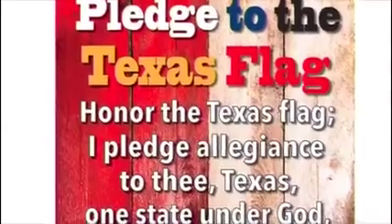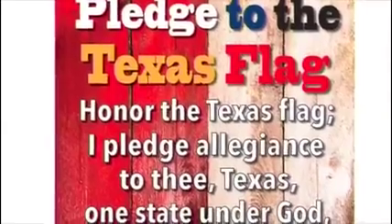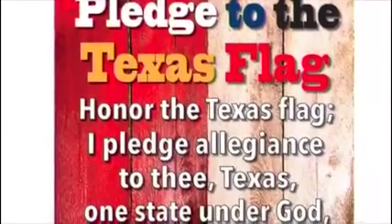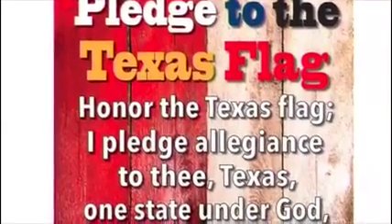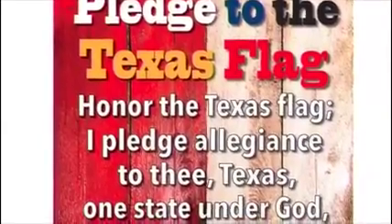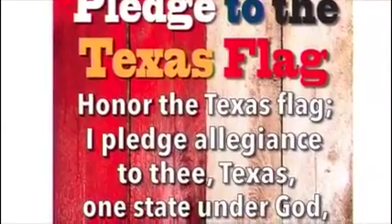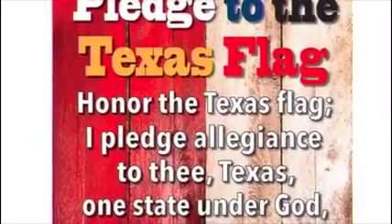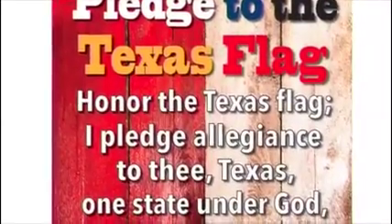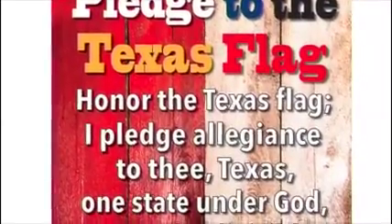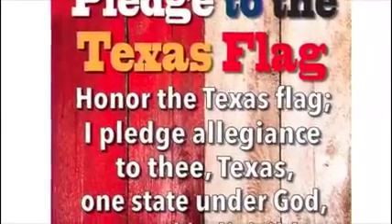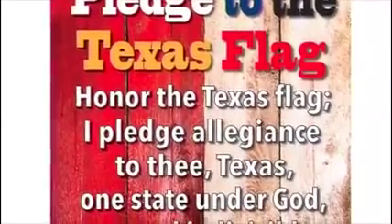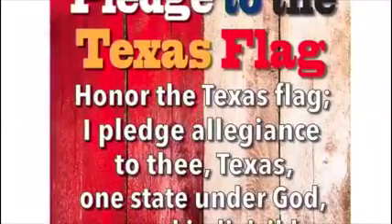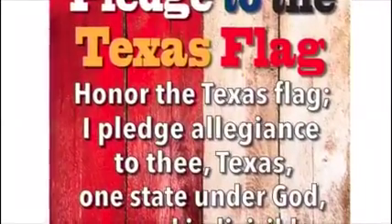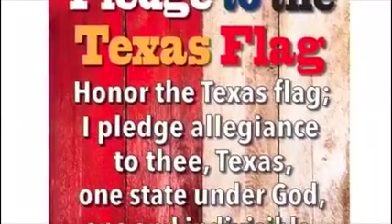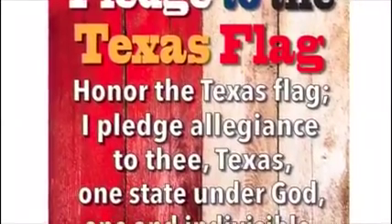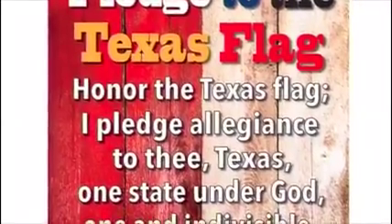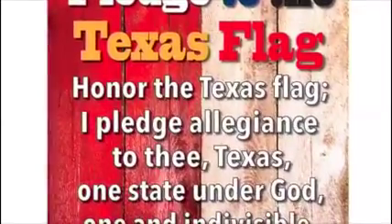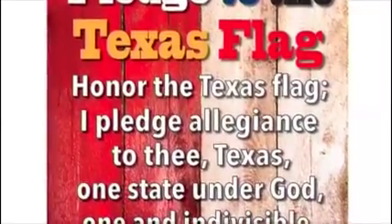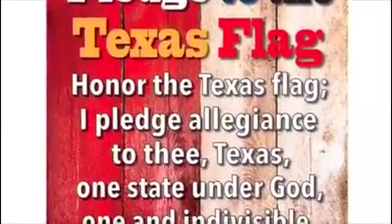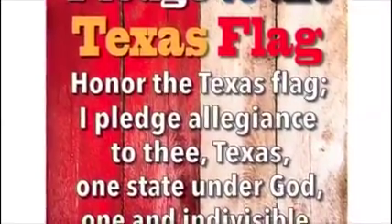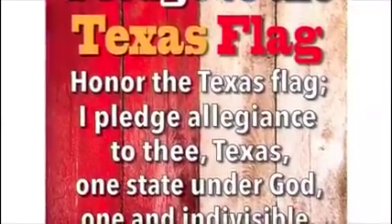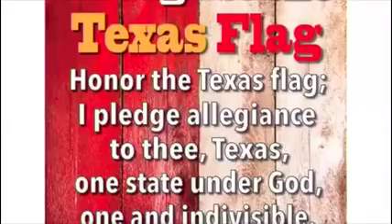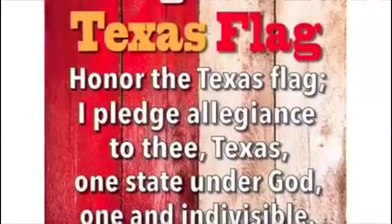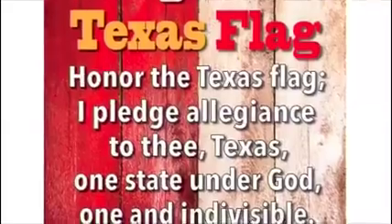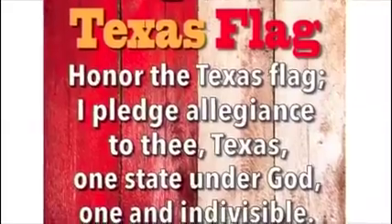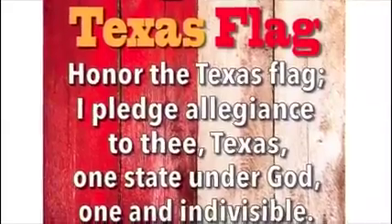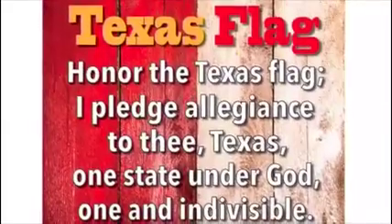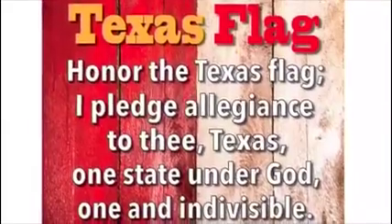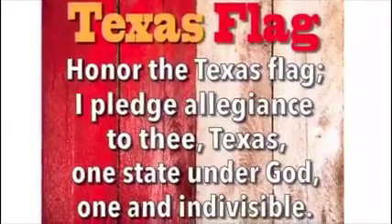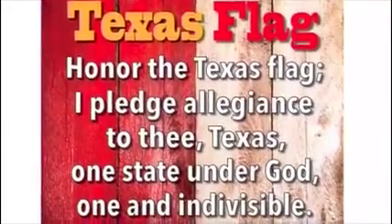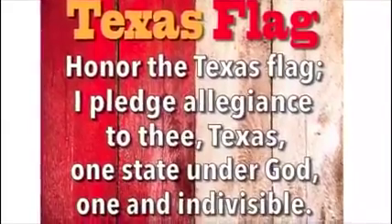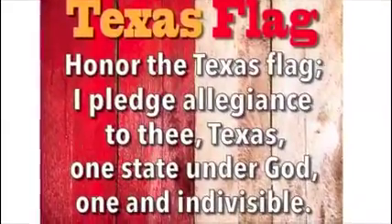I pledge allegiance to thee, Texas, one state under God, like and indivisible.